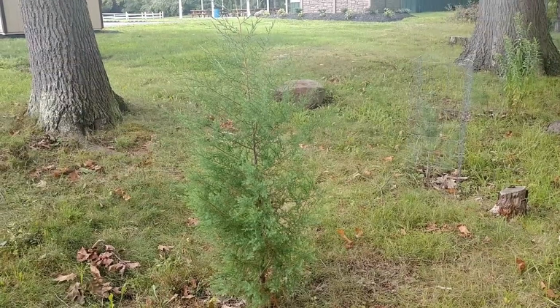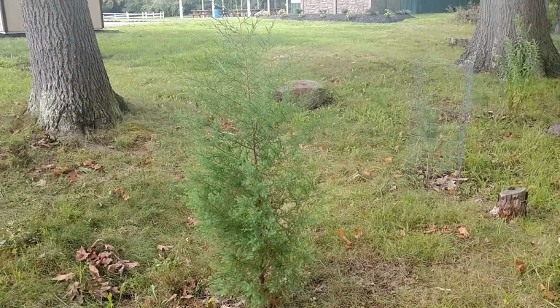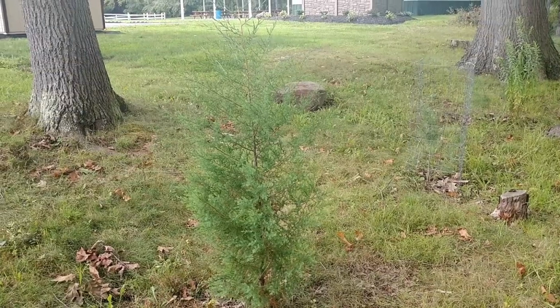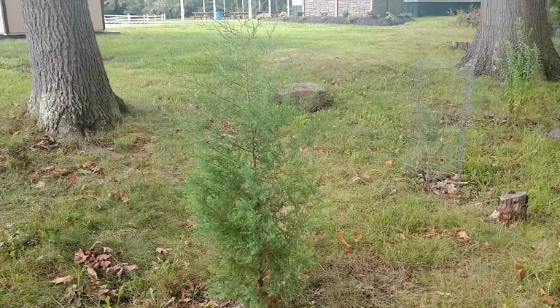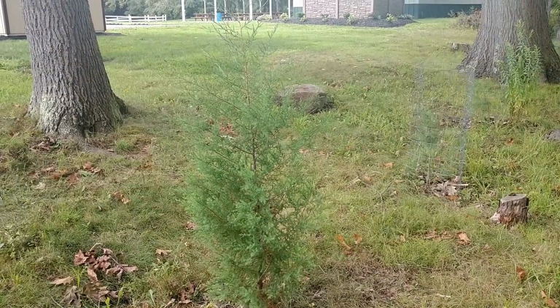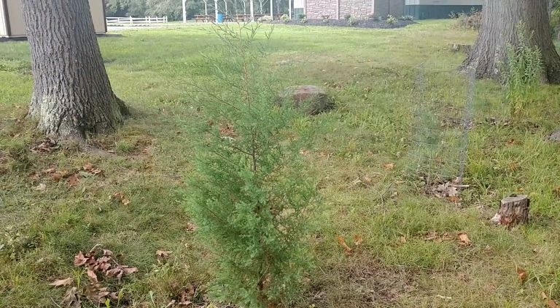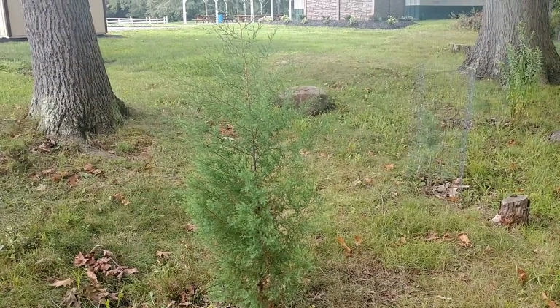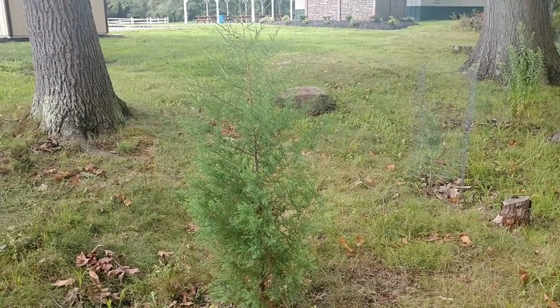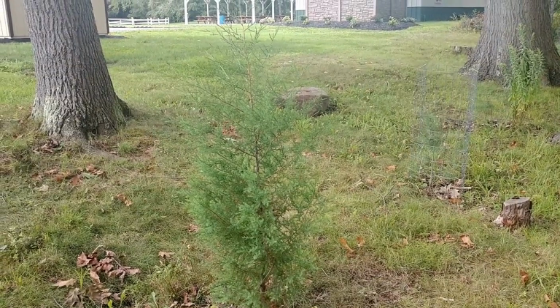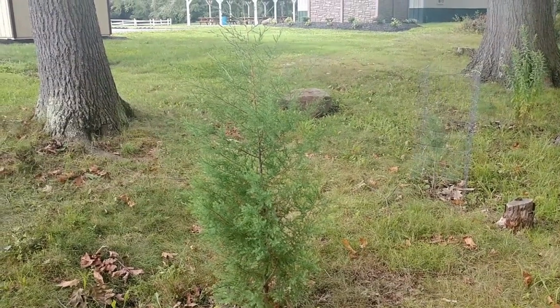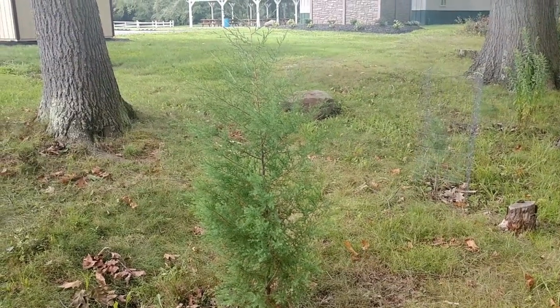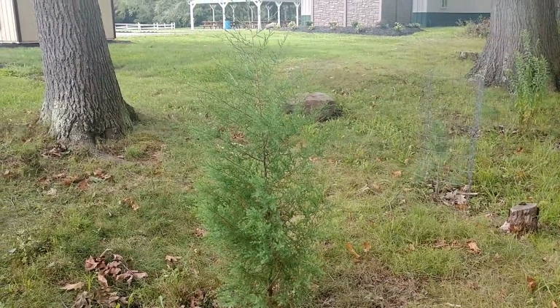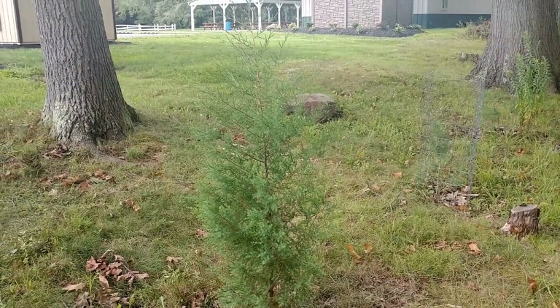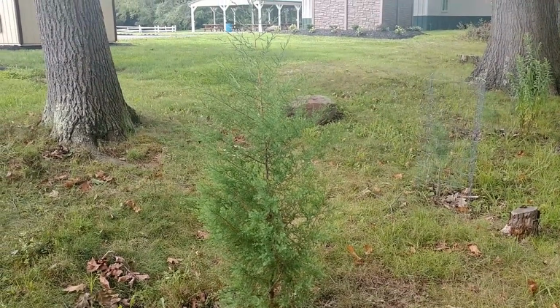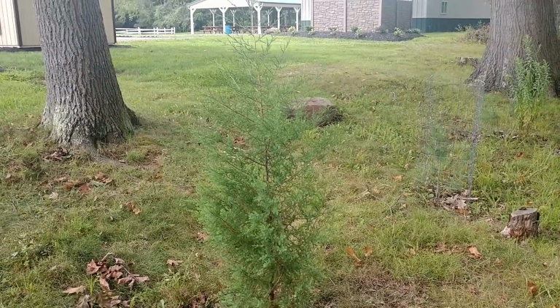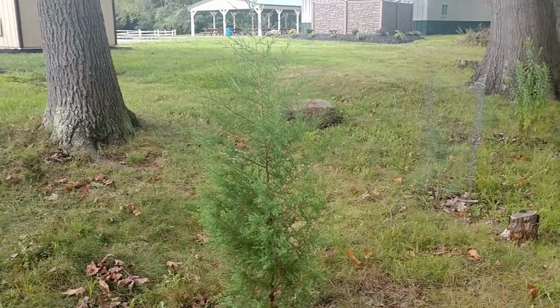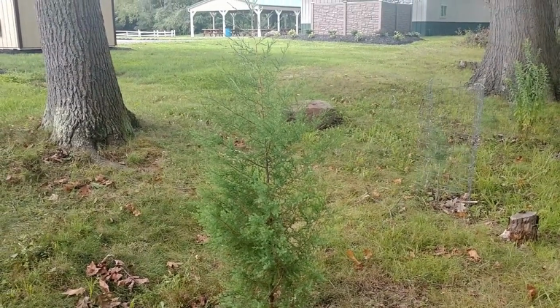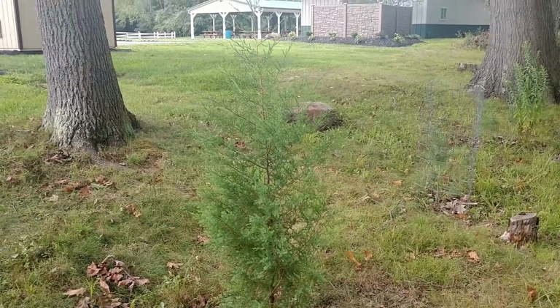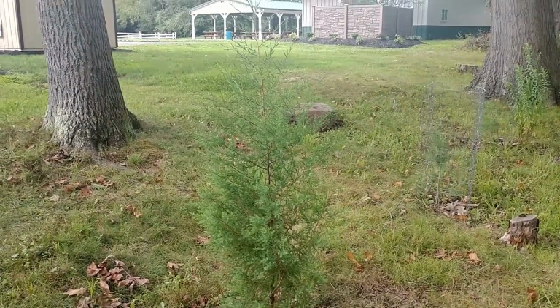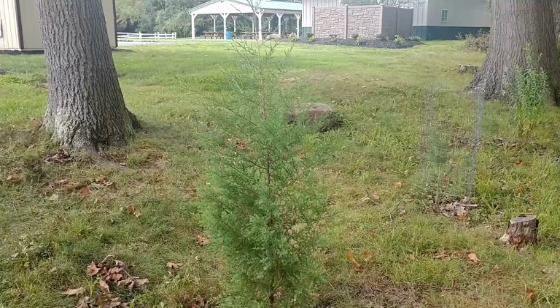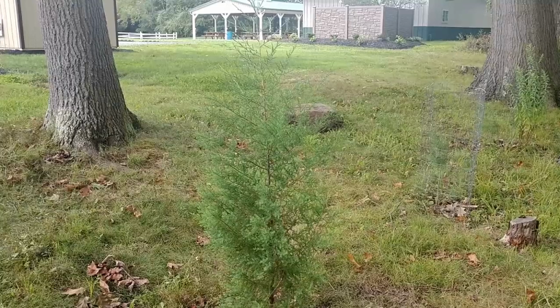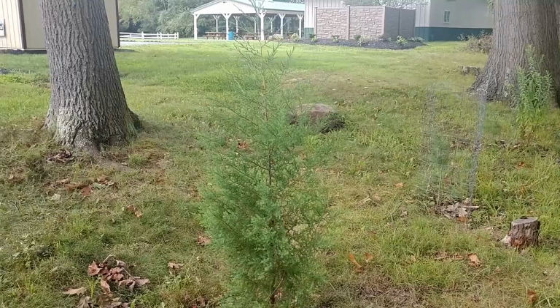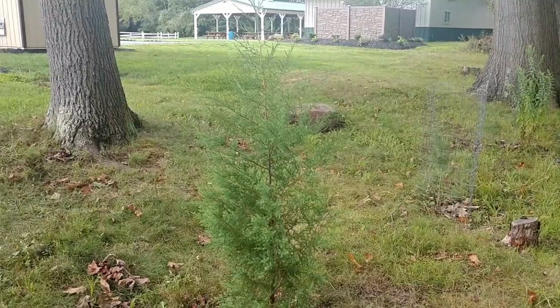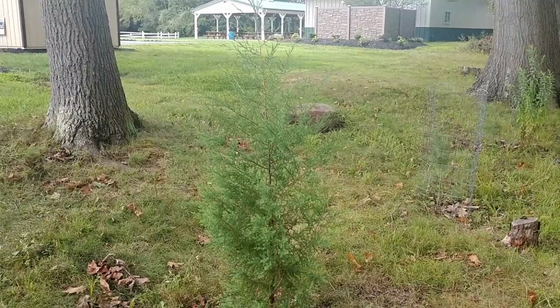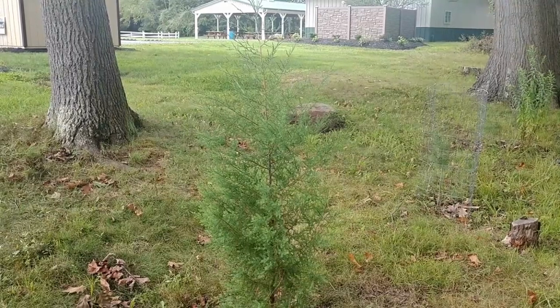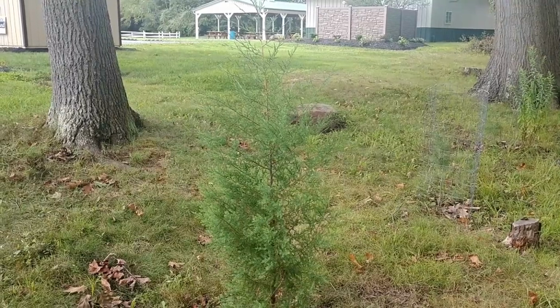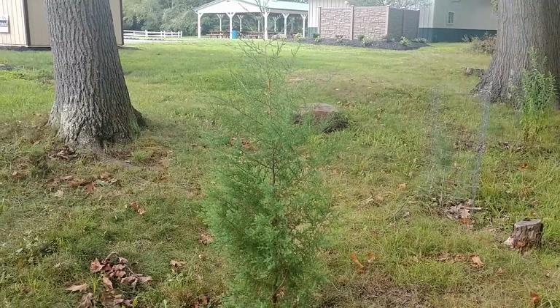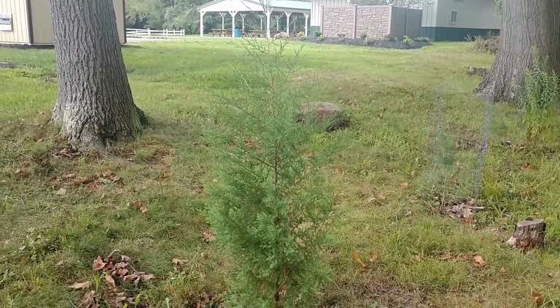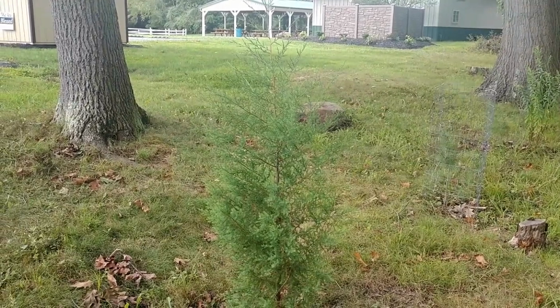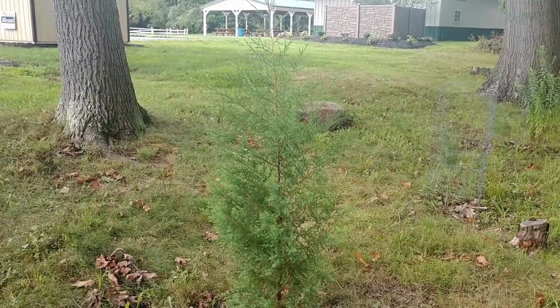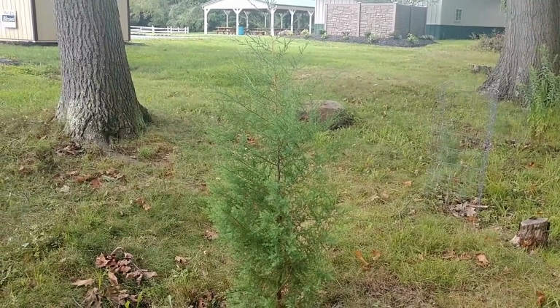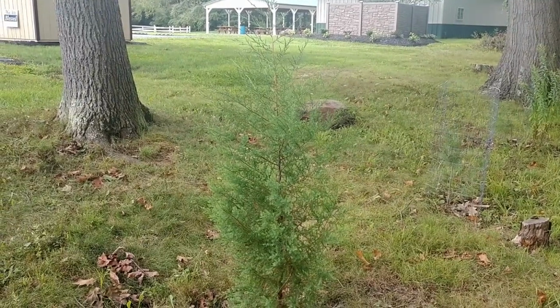Hey everyone, this is Joe from the Northeastern Native Plant Digest, and today I'm going to do an update video on my eastern red cedar and my eastern white pine.